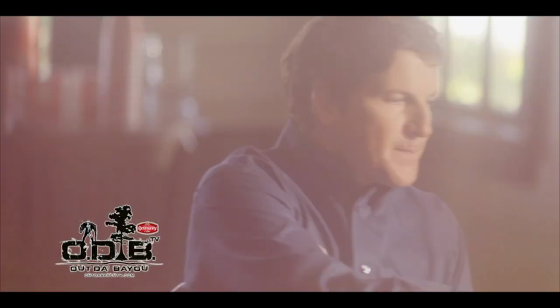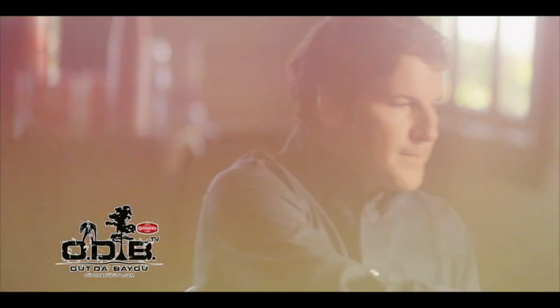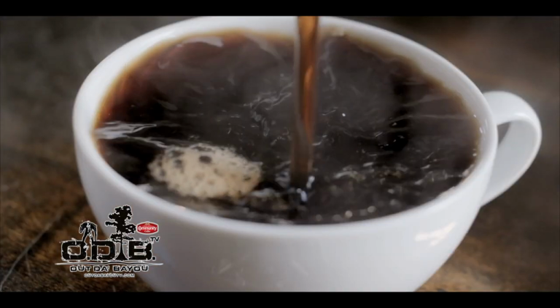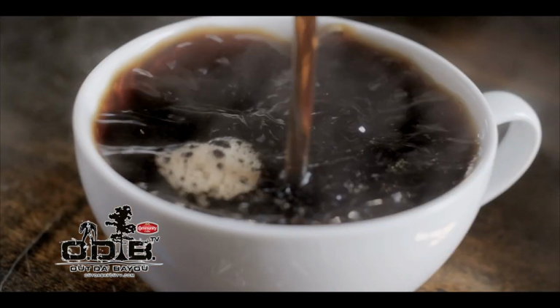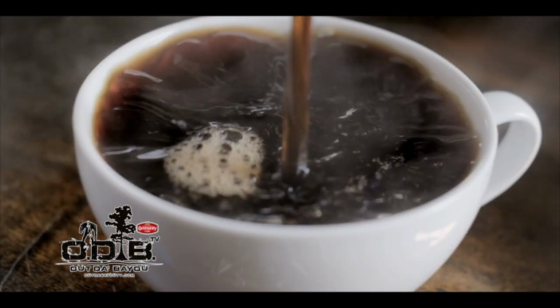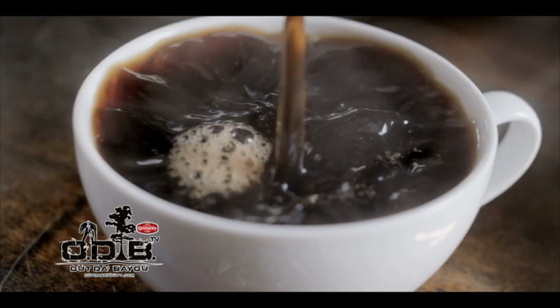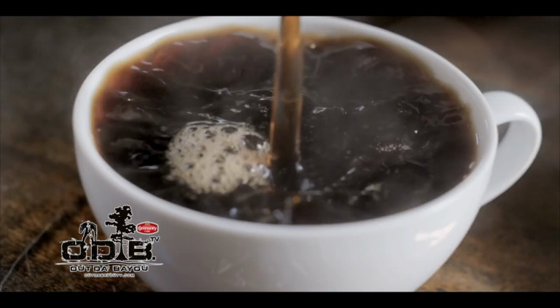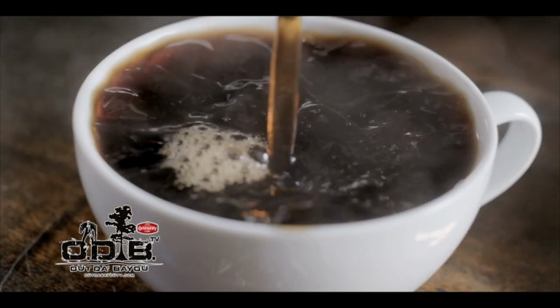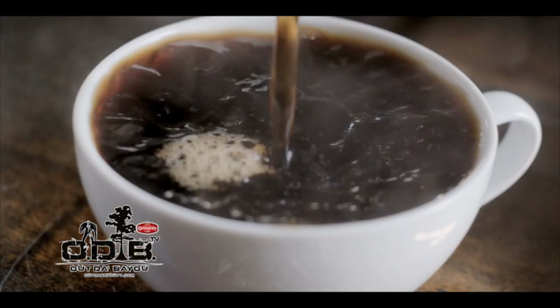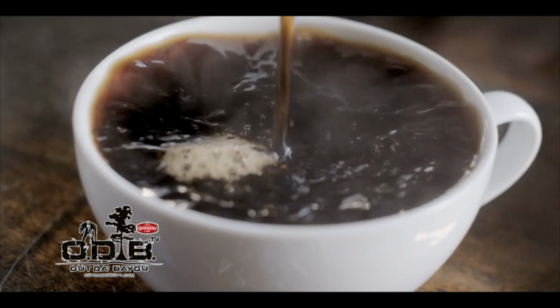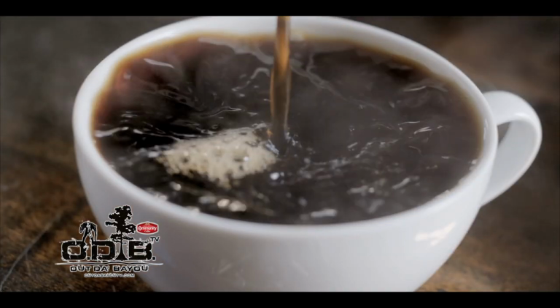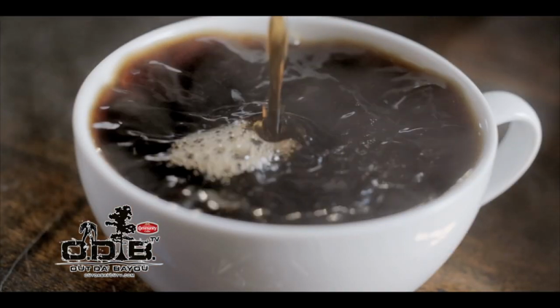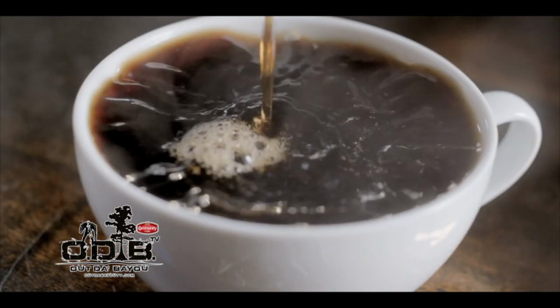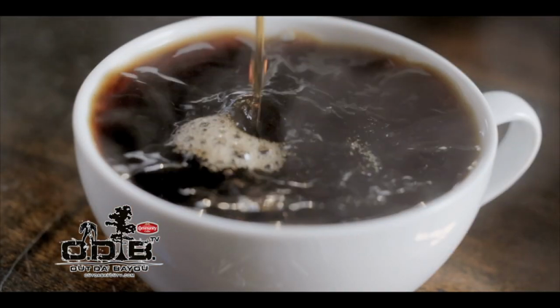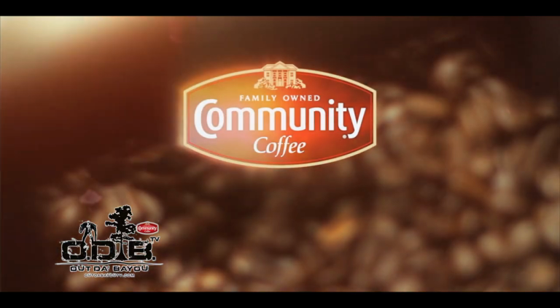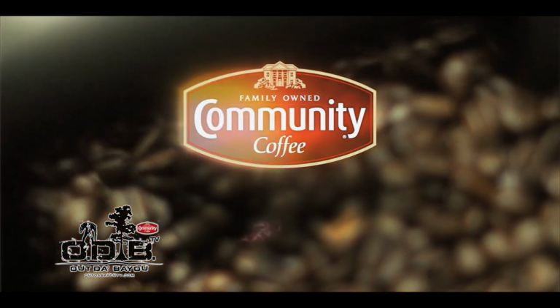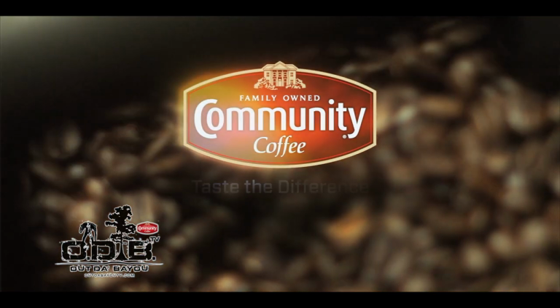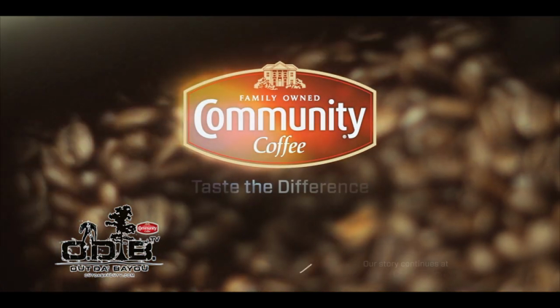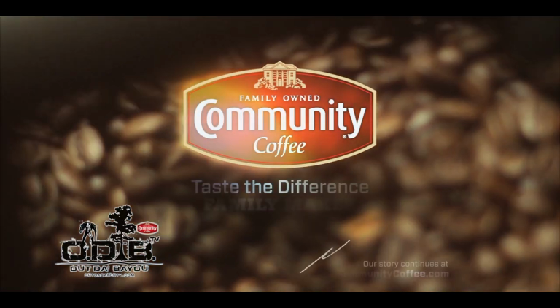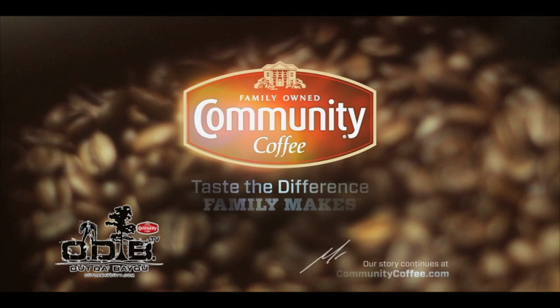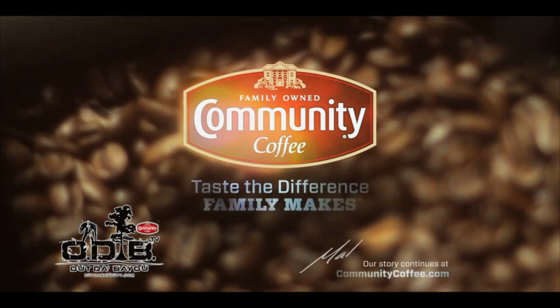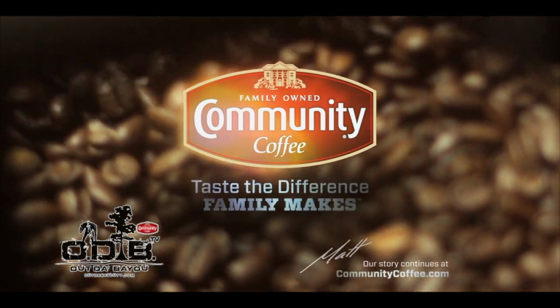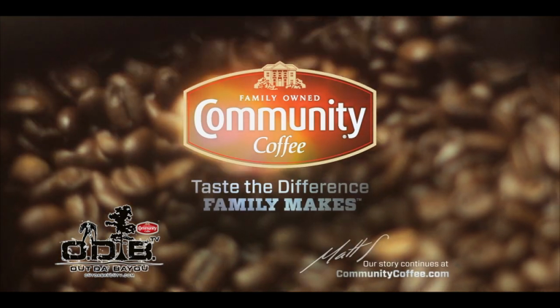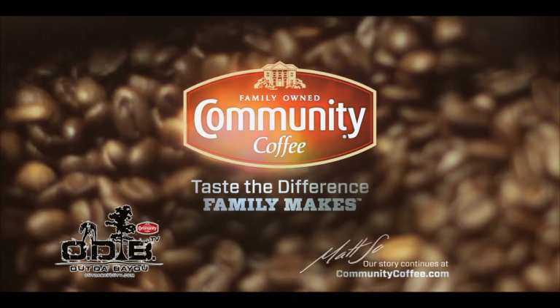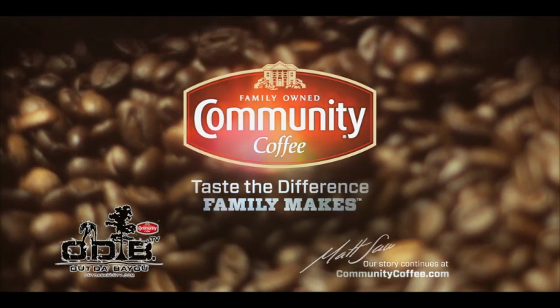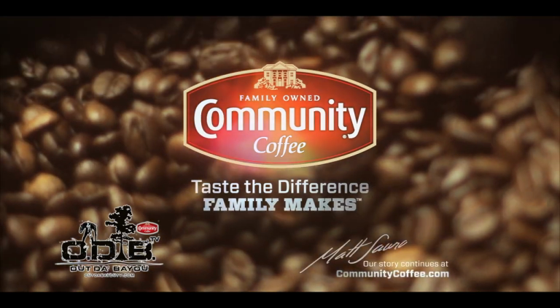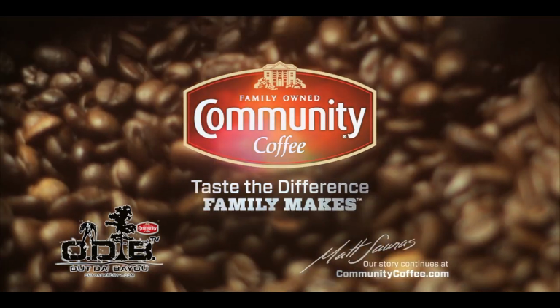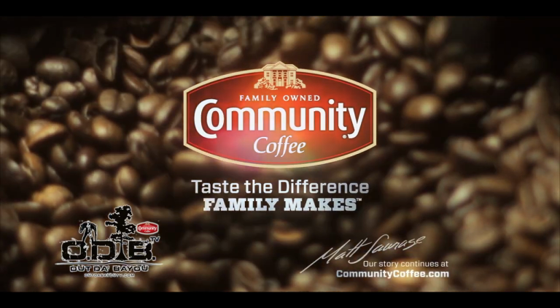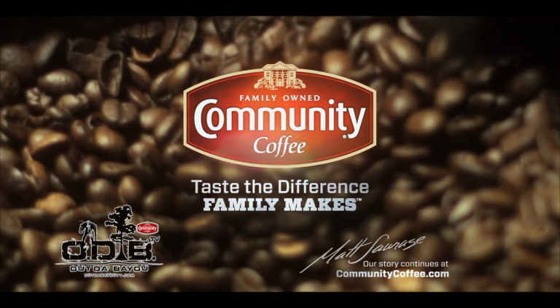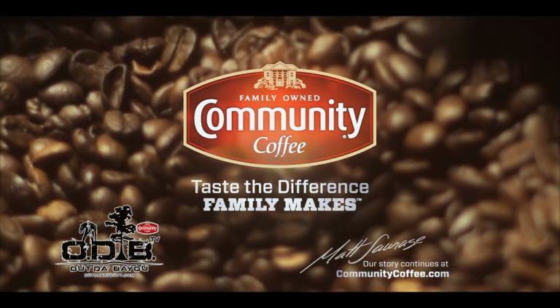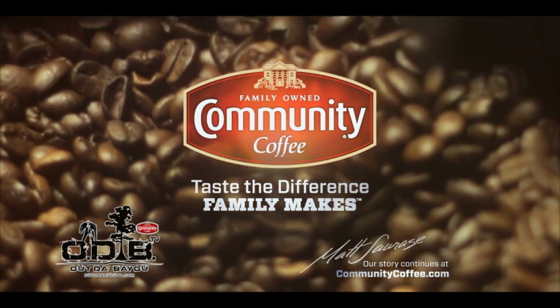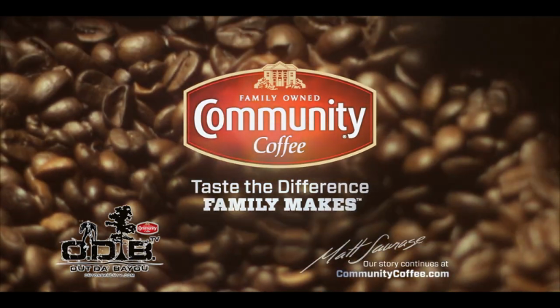Out the Bayou is presented by Community Coffee. Taste the difference family makes.